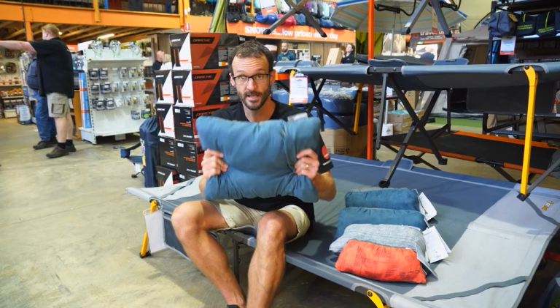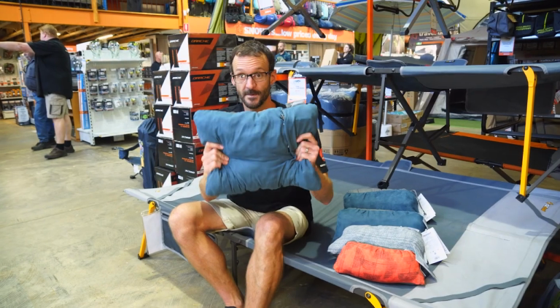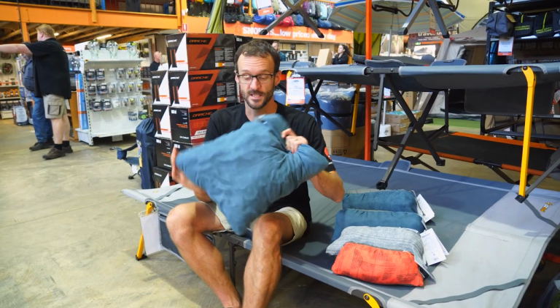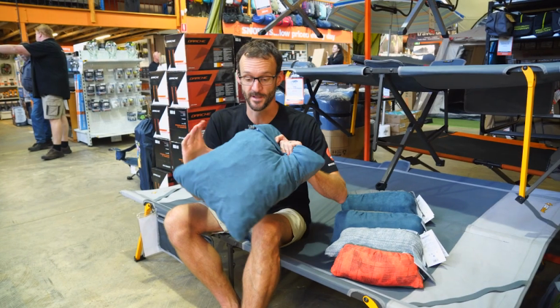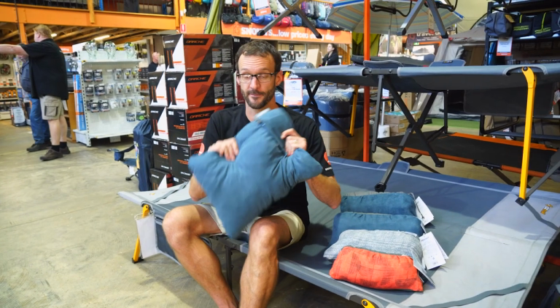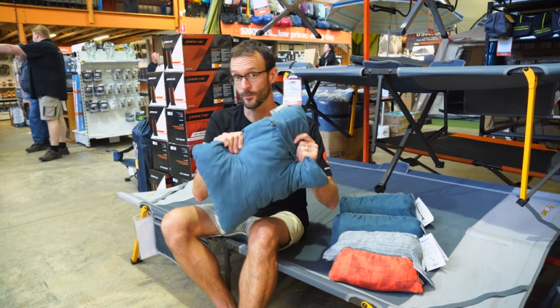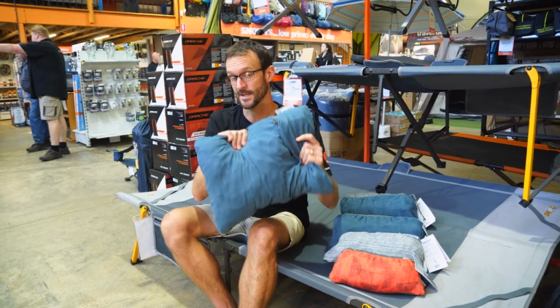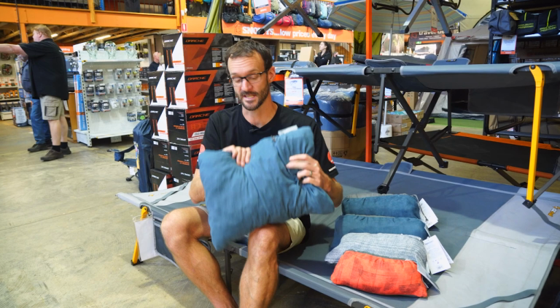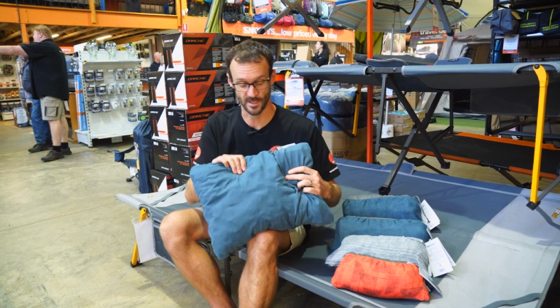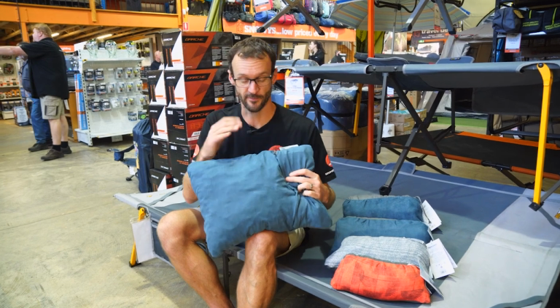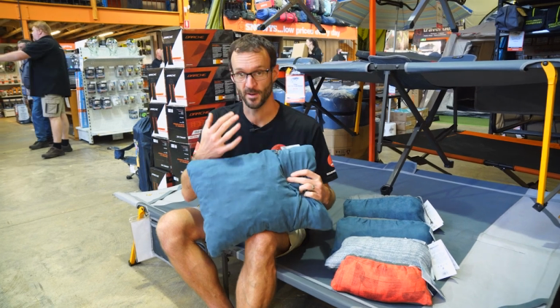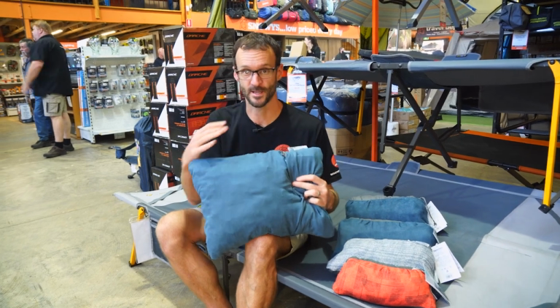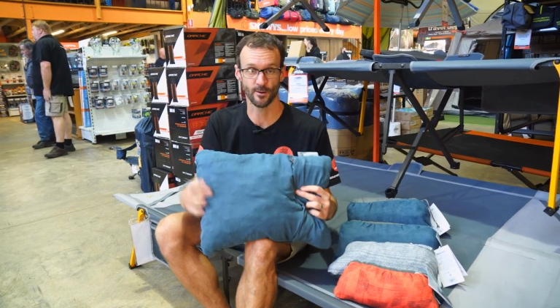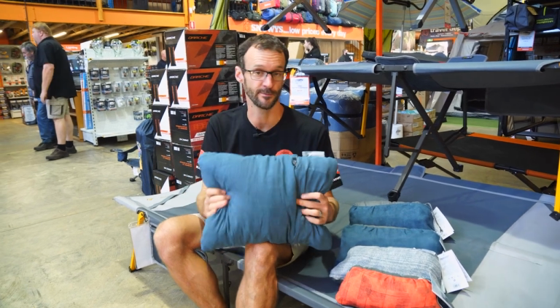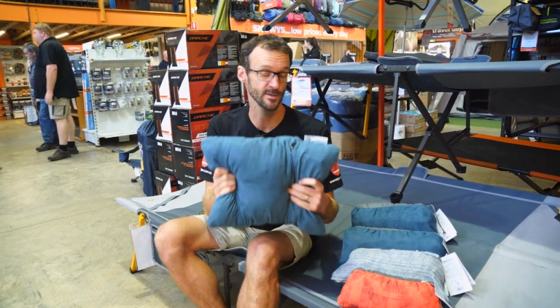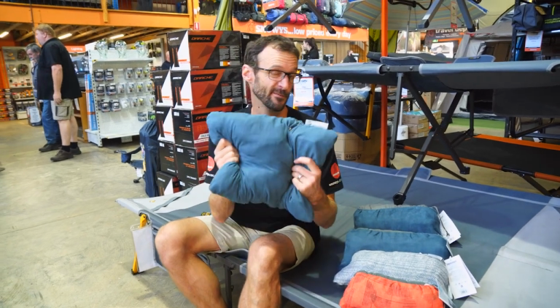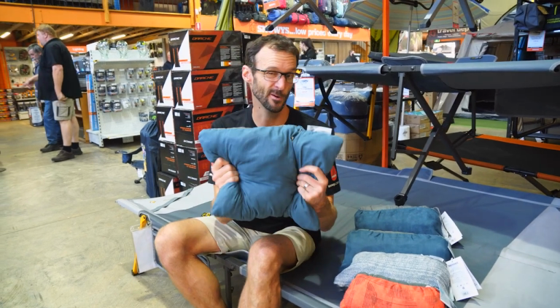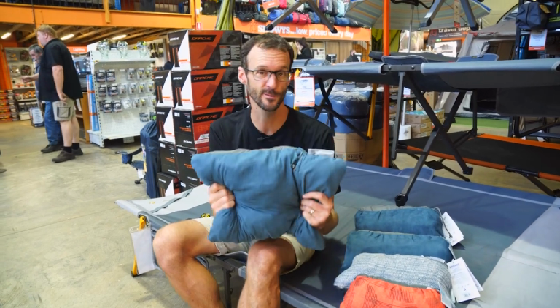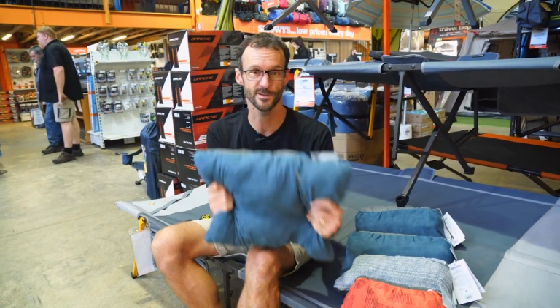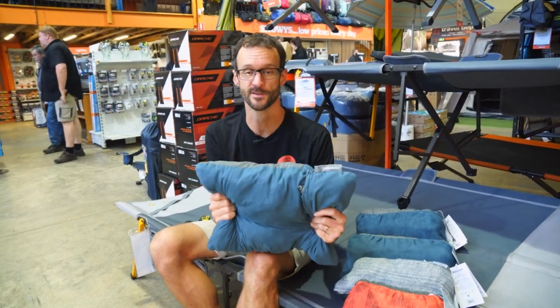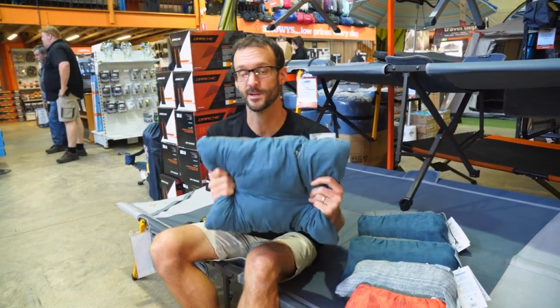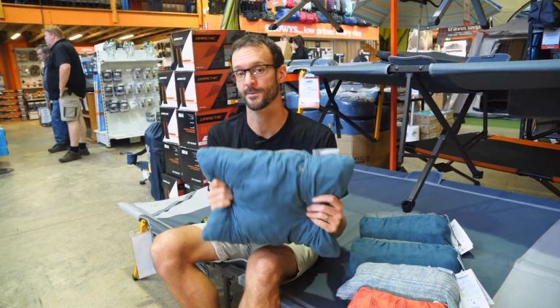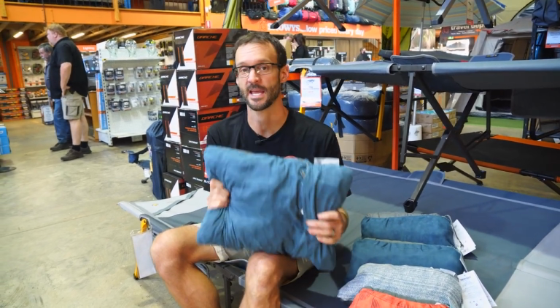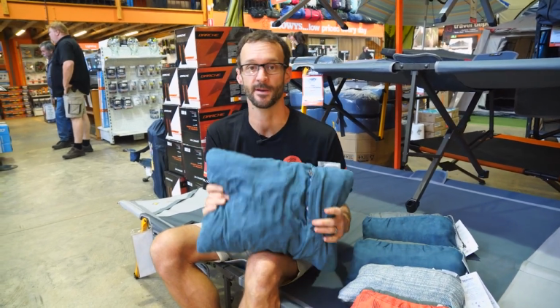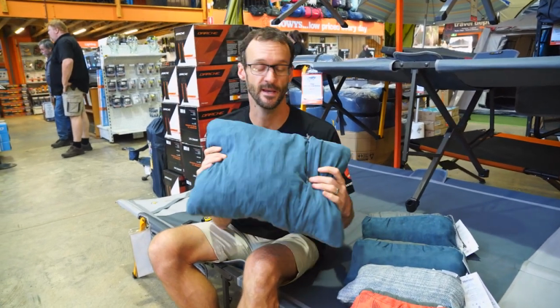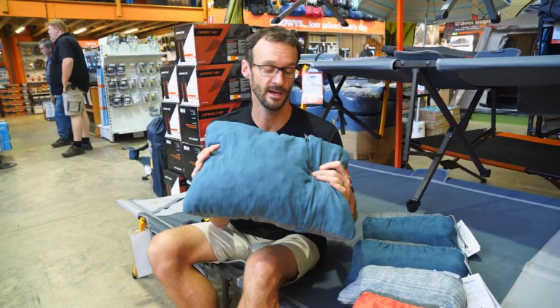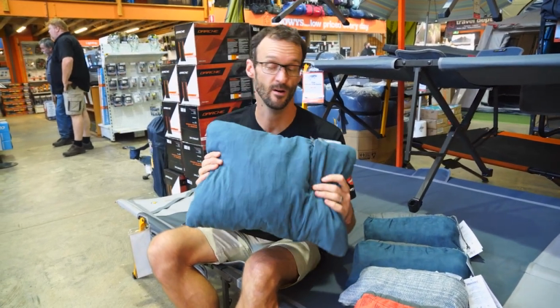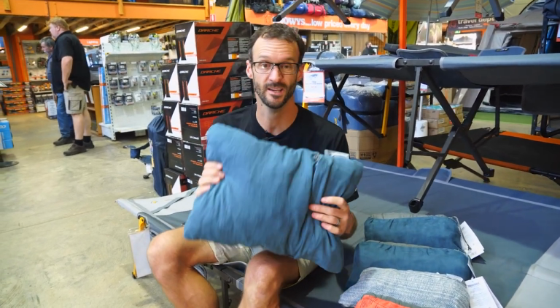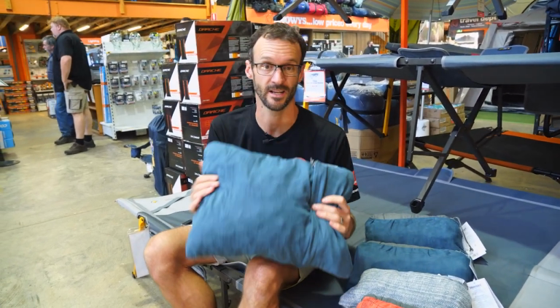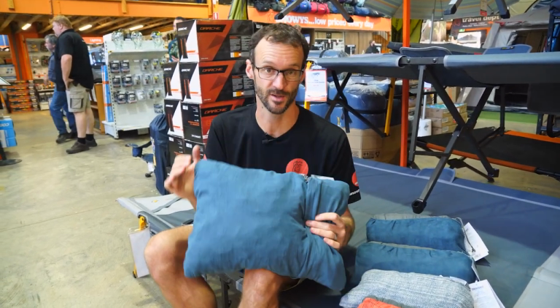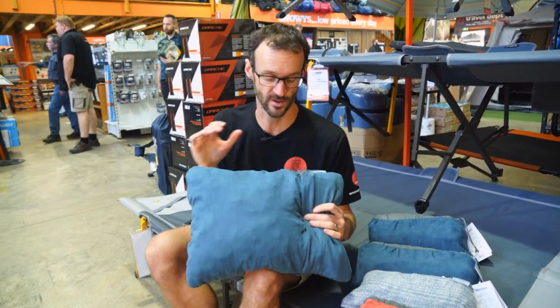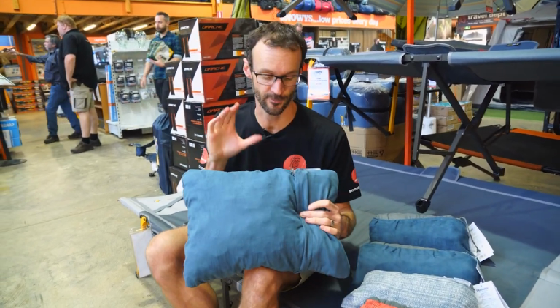These pillows have been around for quite some time. I've personally got one and I've used it for all sorts of things — from camping and hiking to even travel.